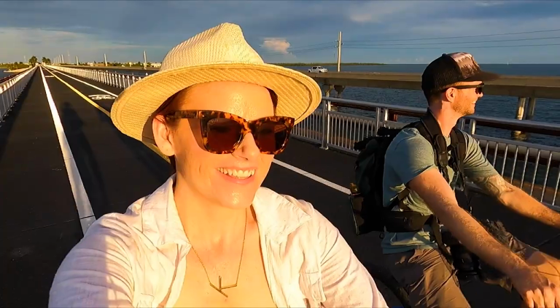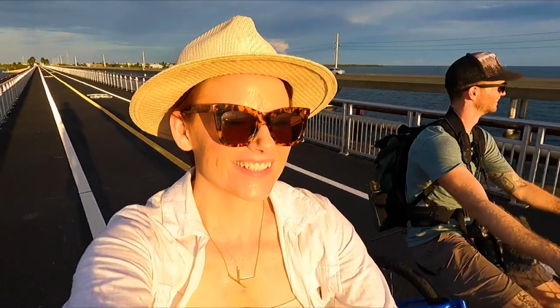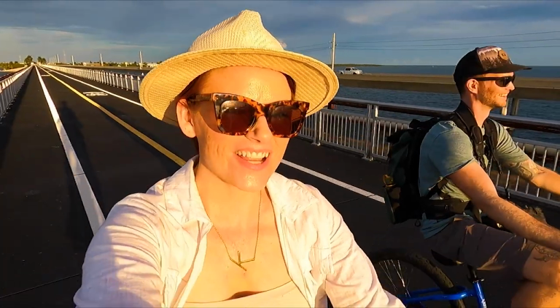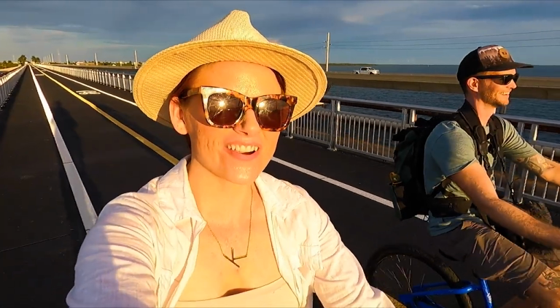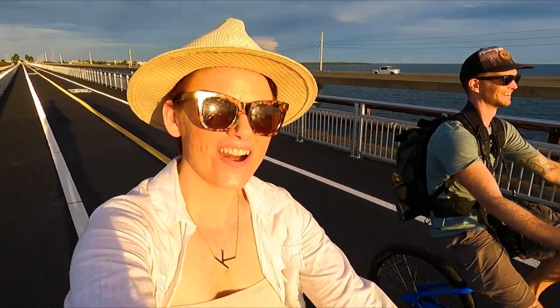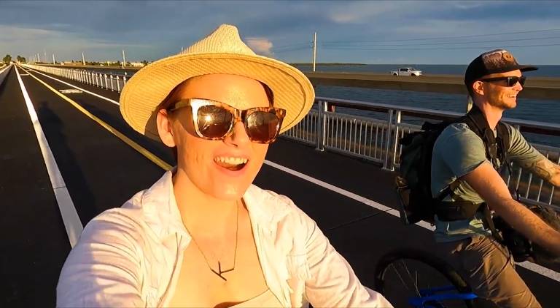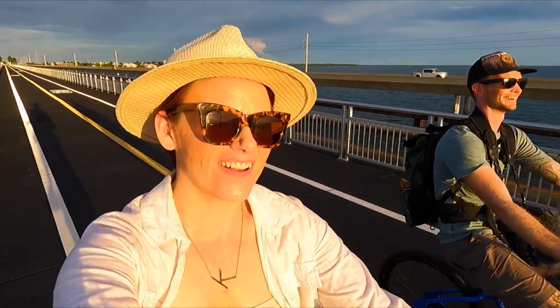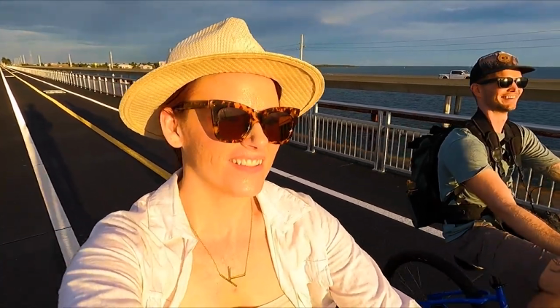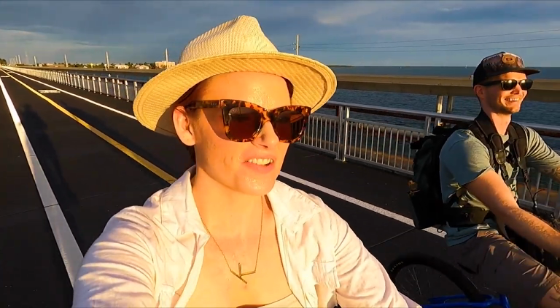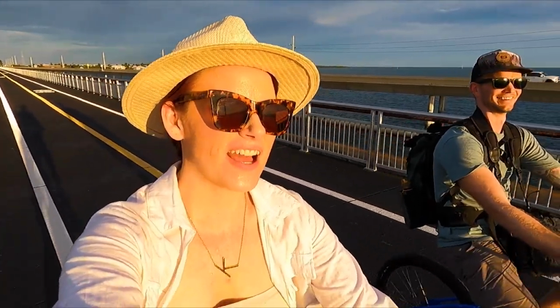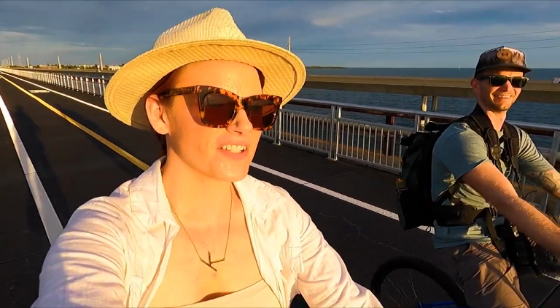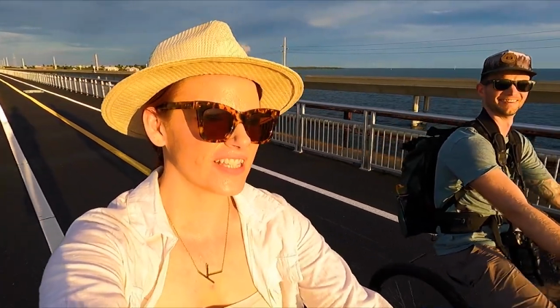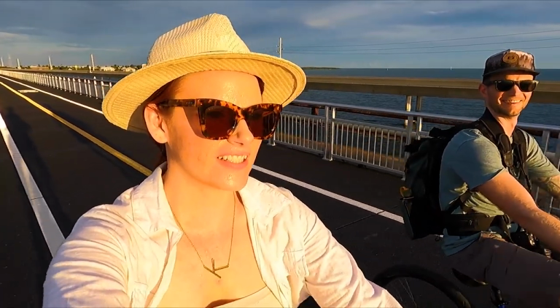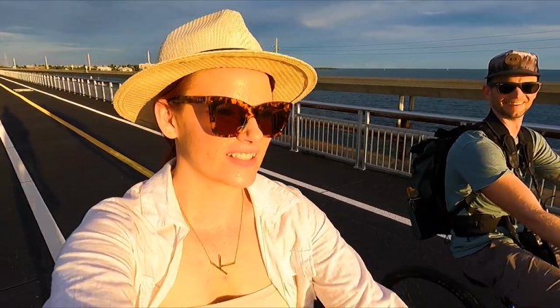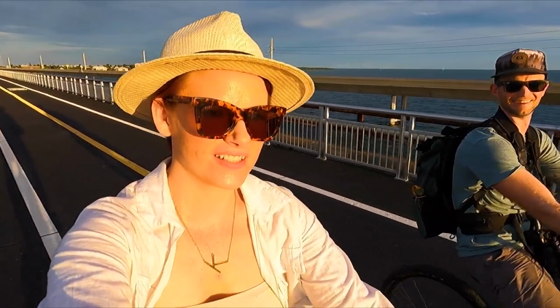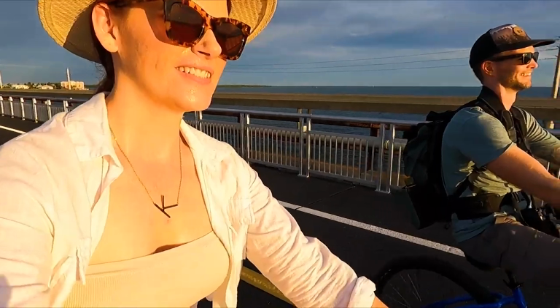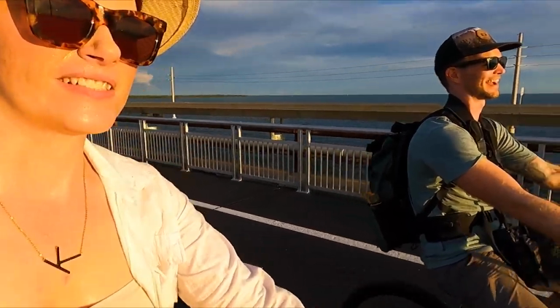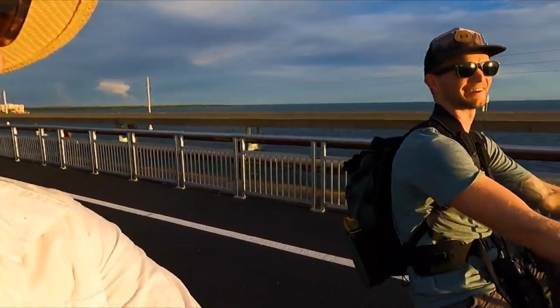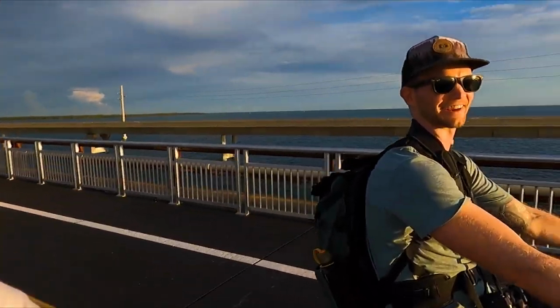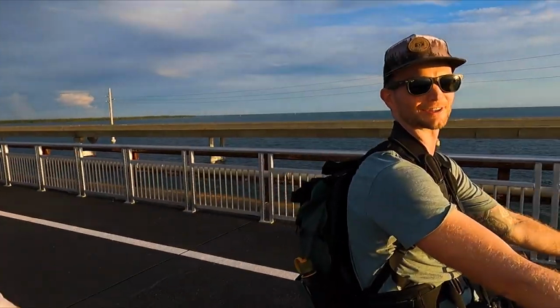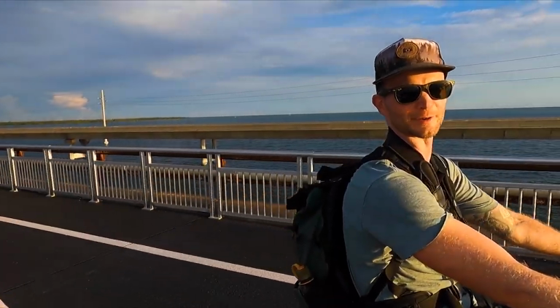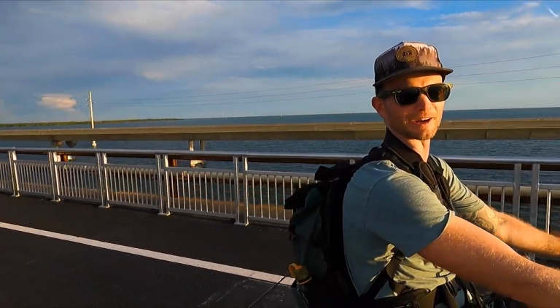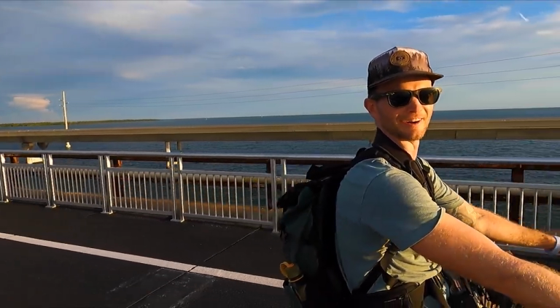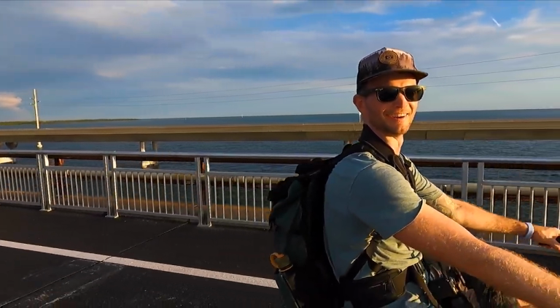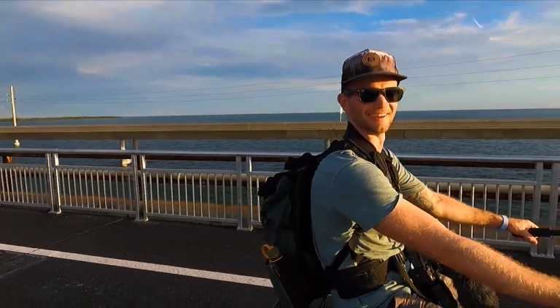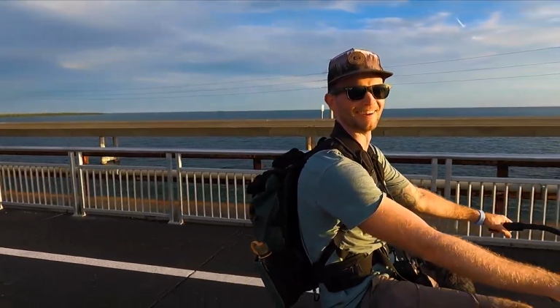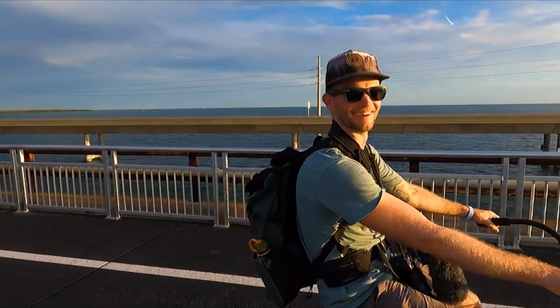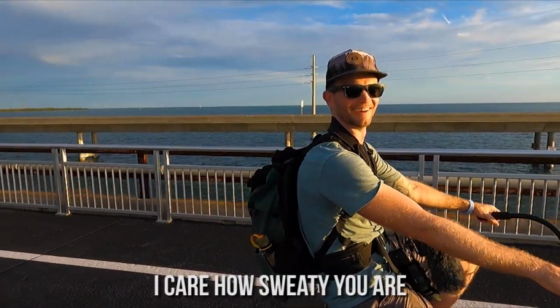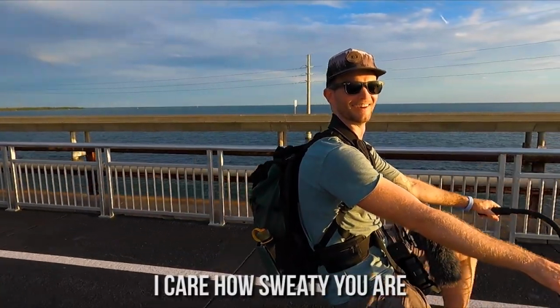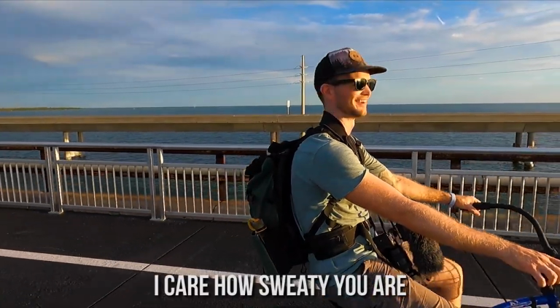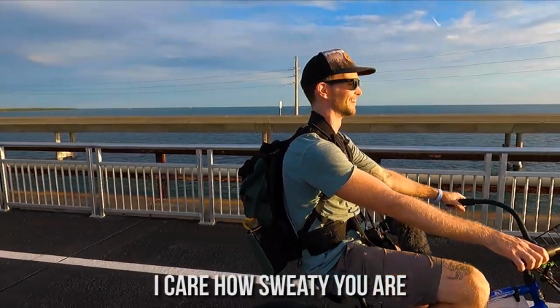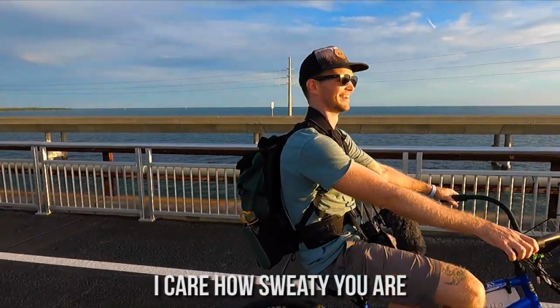This is so cool. So glad we're doing this. I don't even care how sweaty we are.